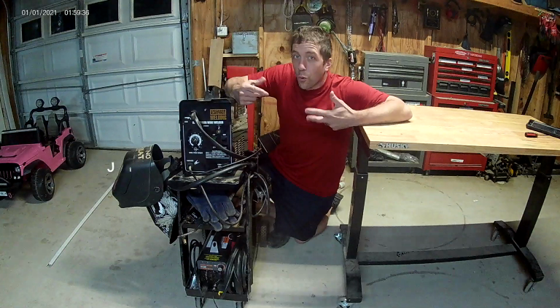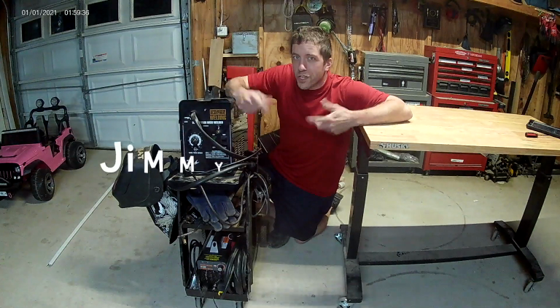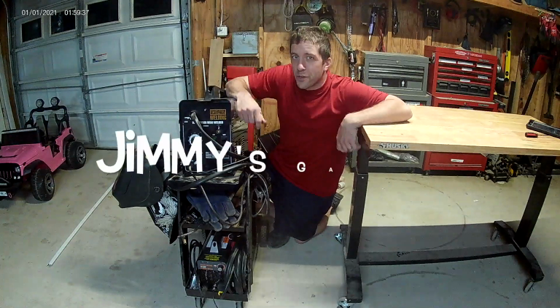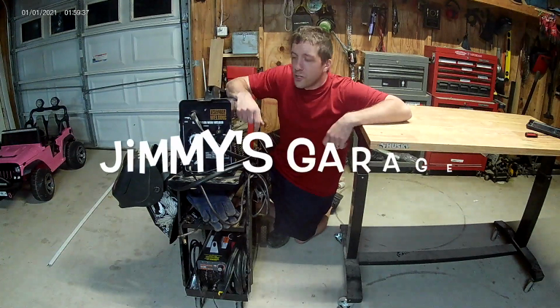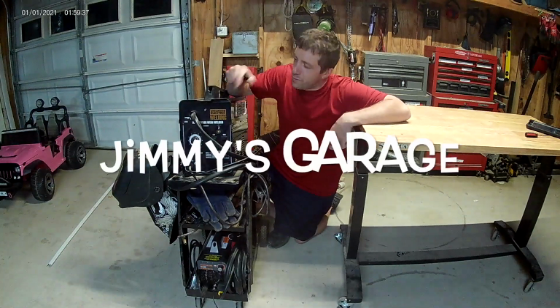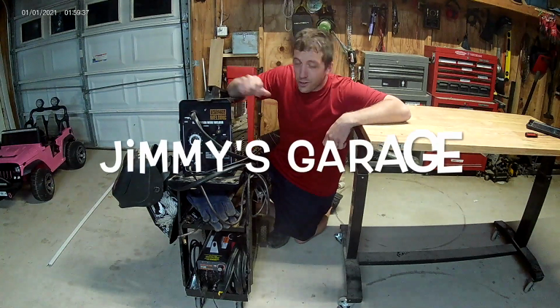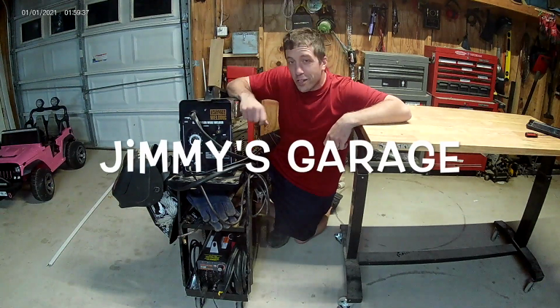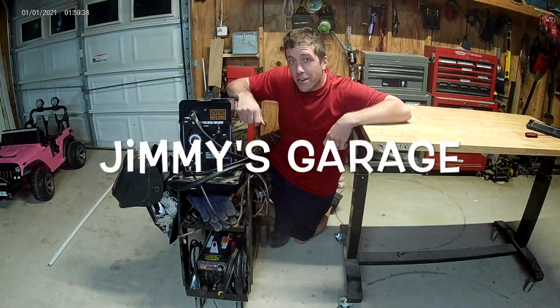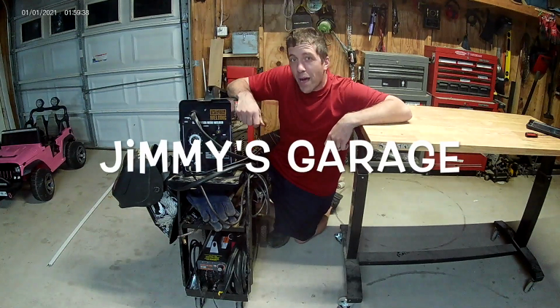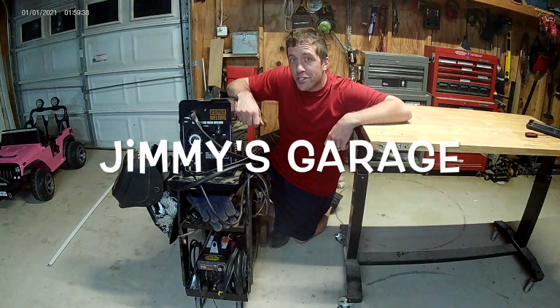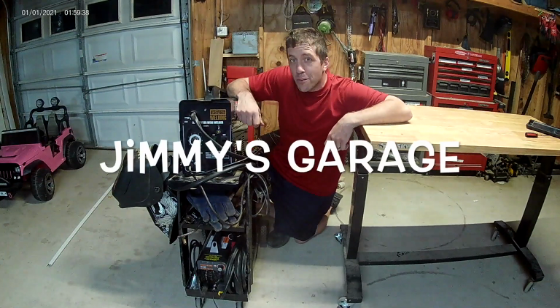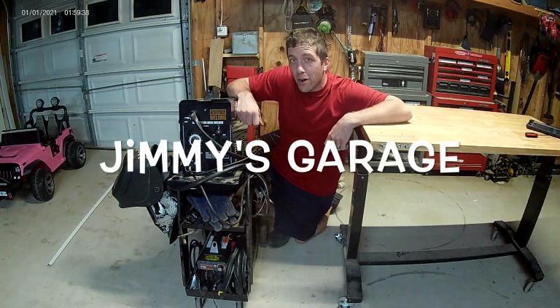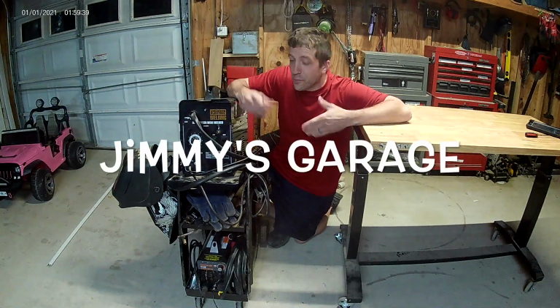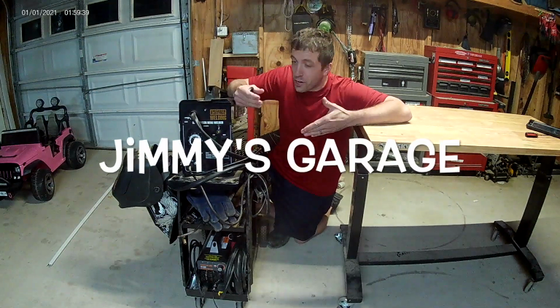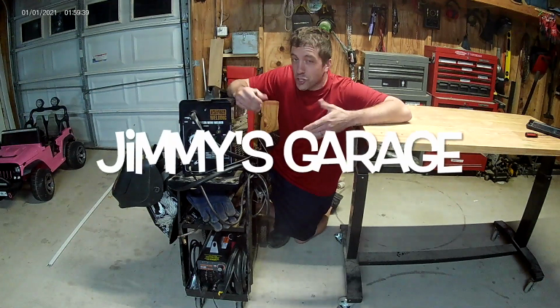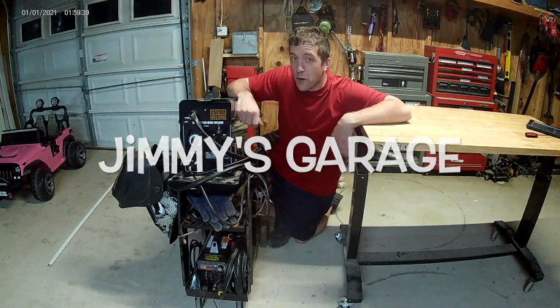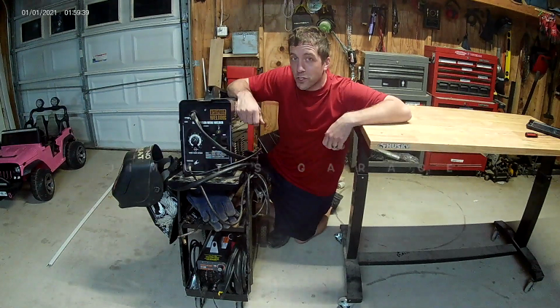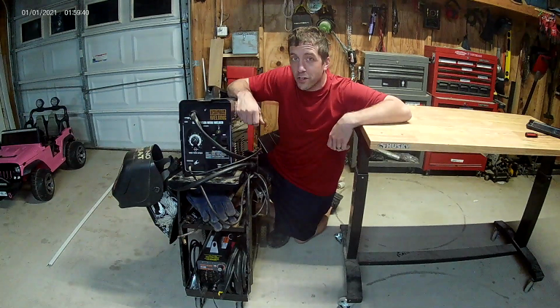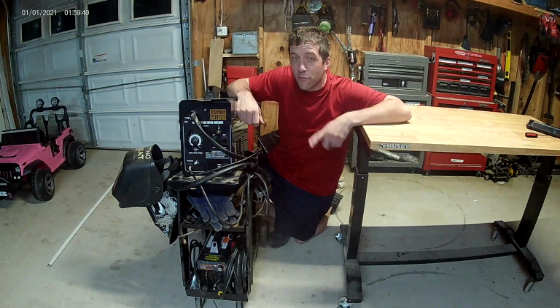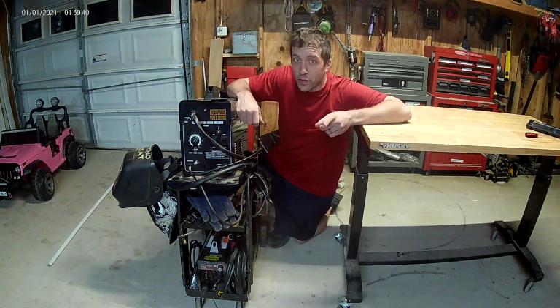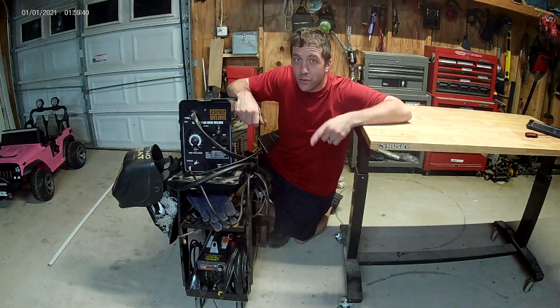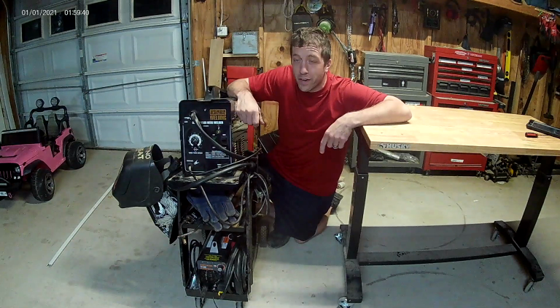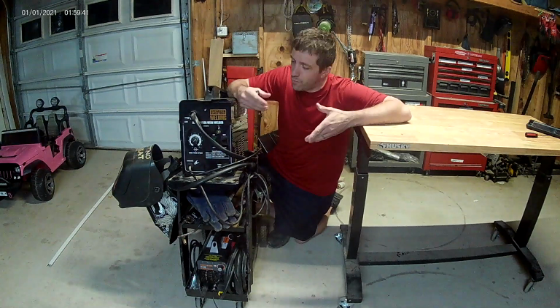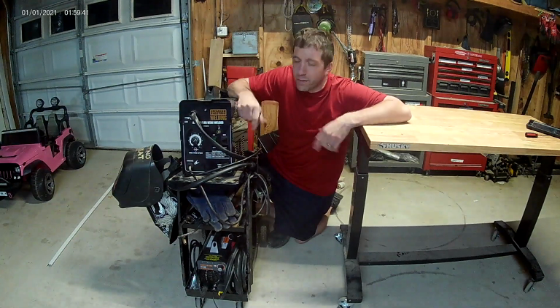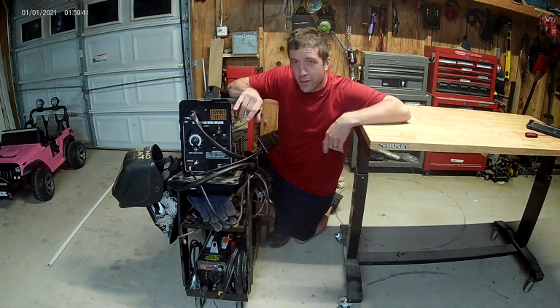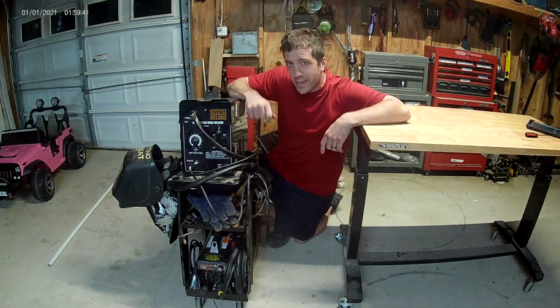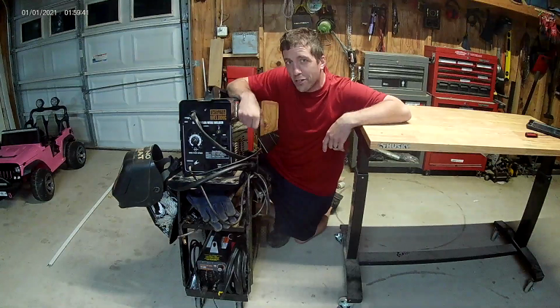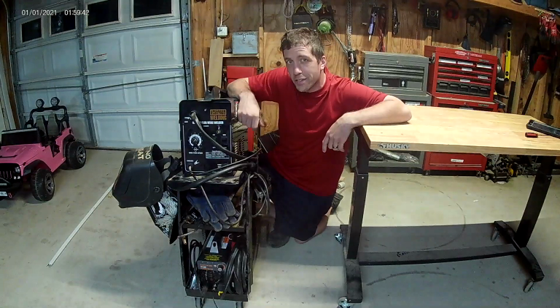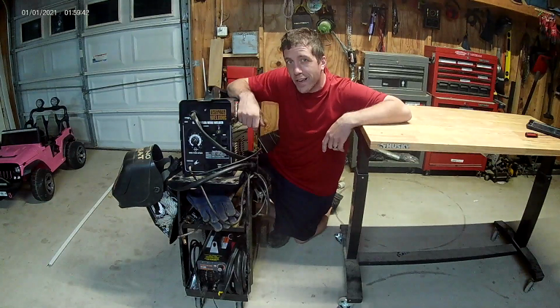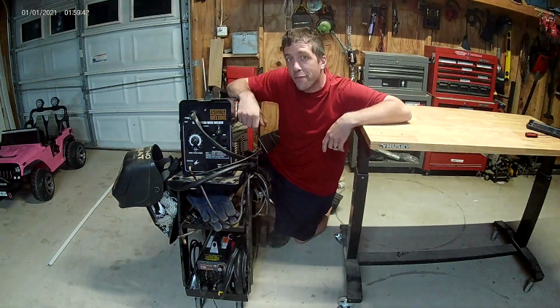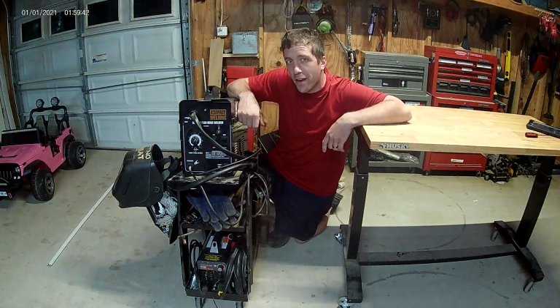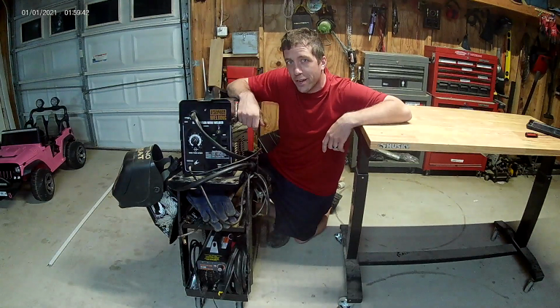What's up YouTube? You're looking into buying a cheap welder but you're not sure if it's good enough for what you need? Let's take a look at this guy and find out.